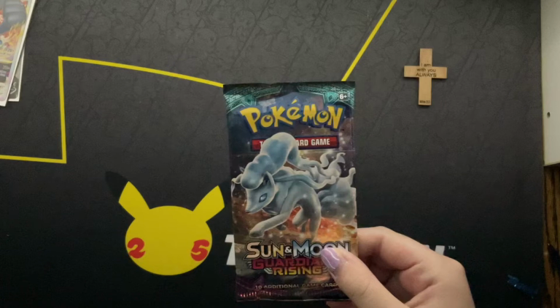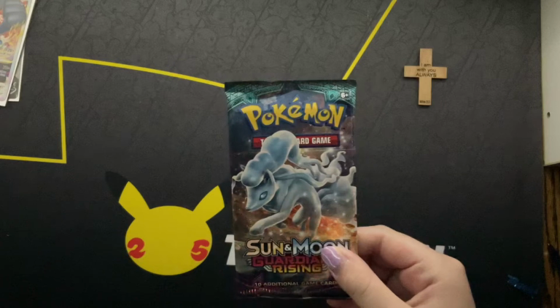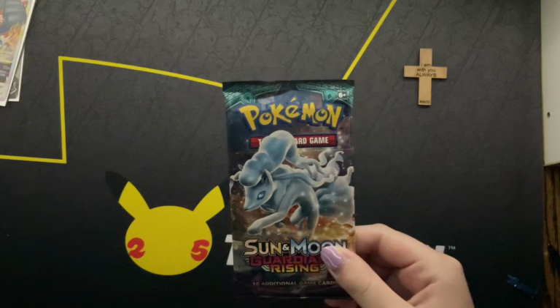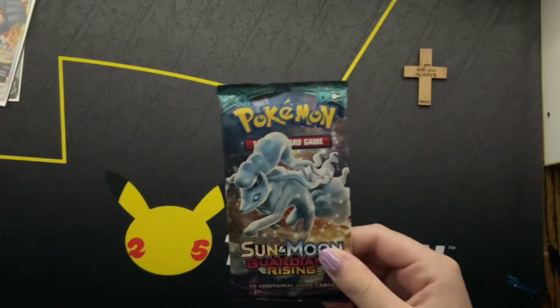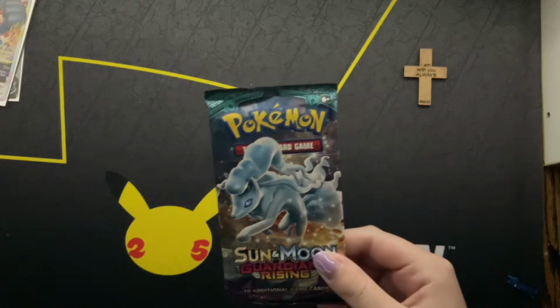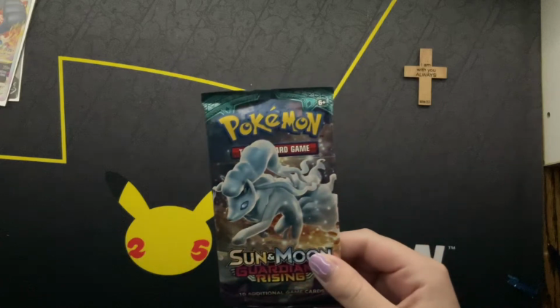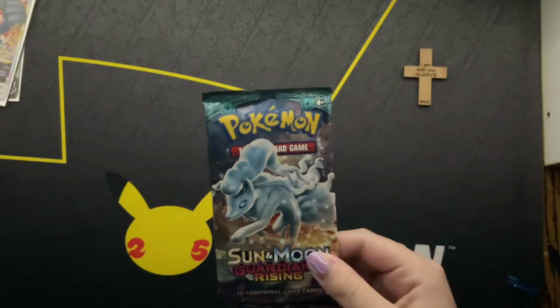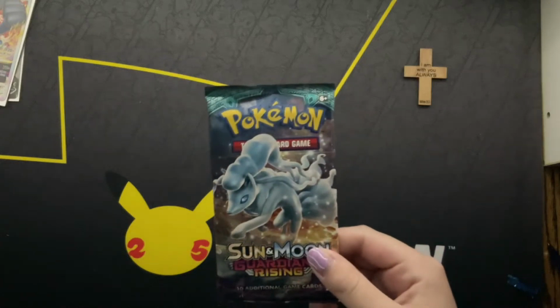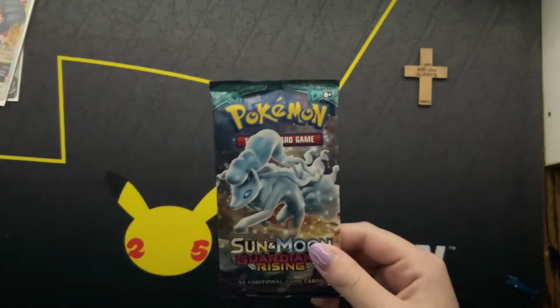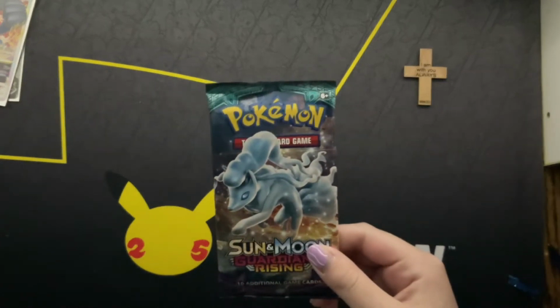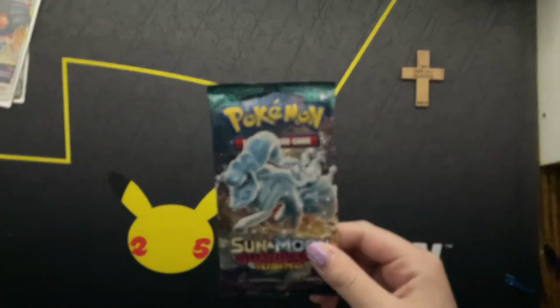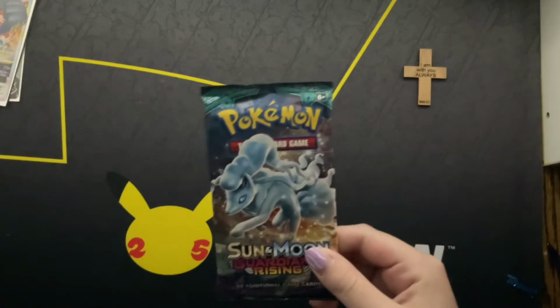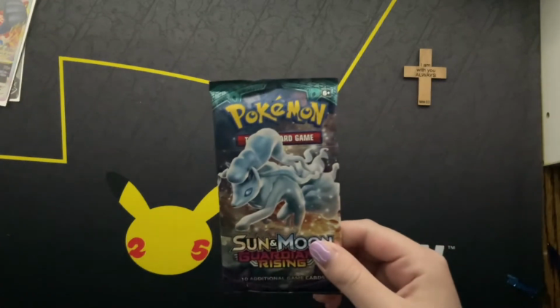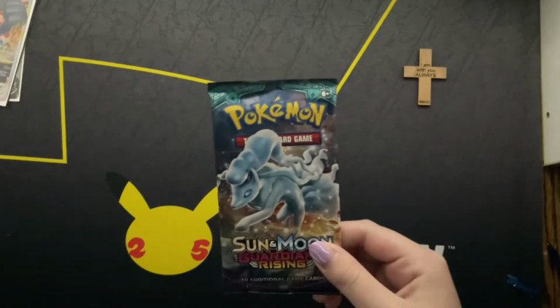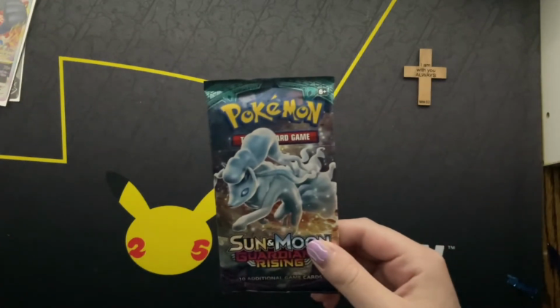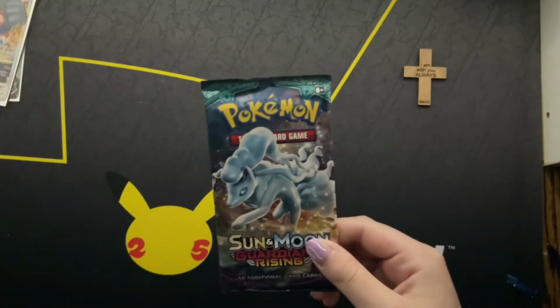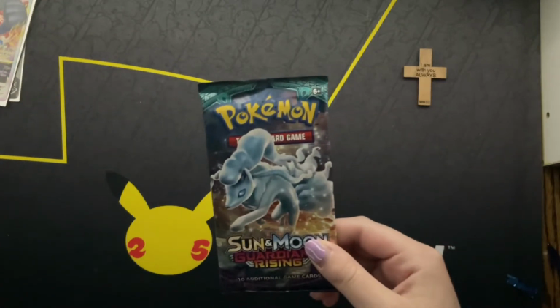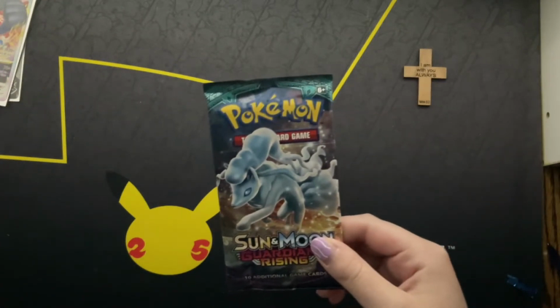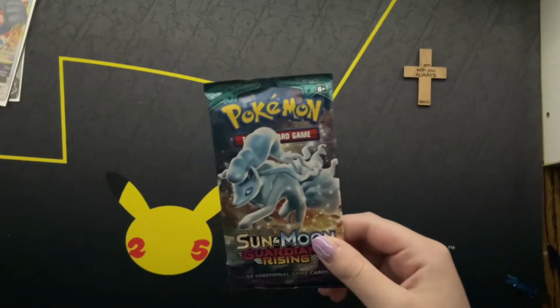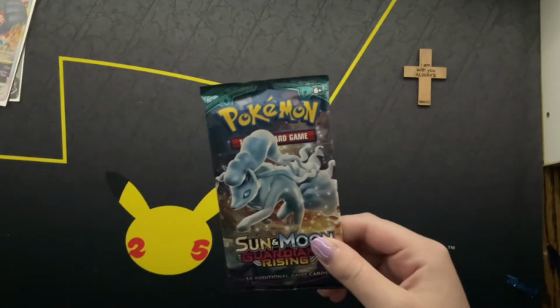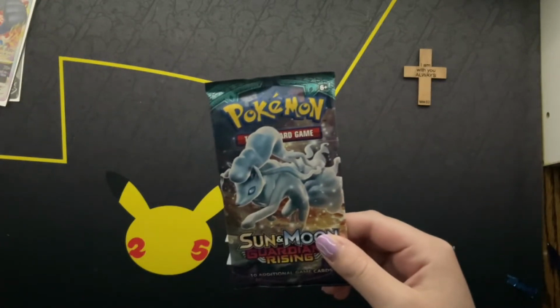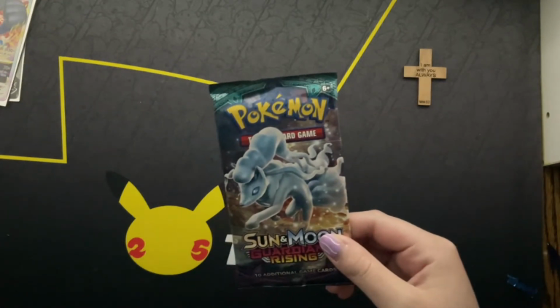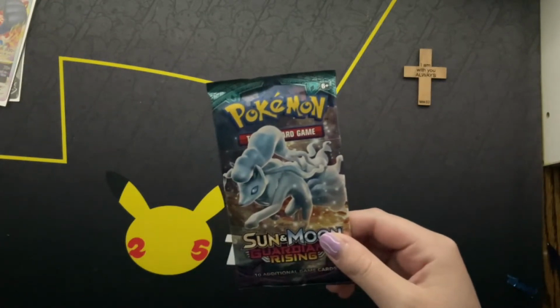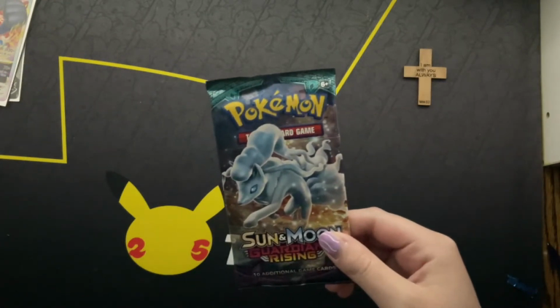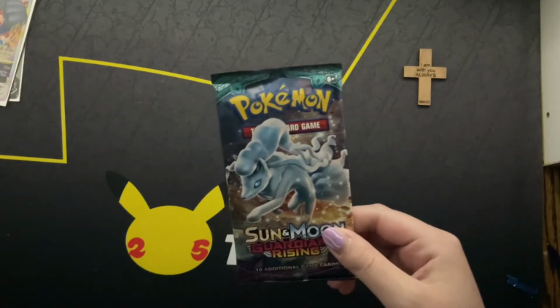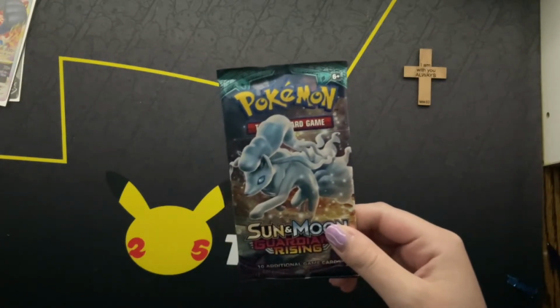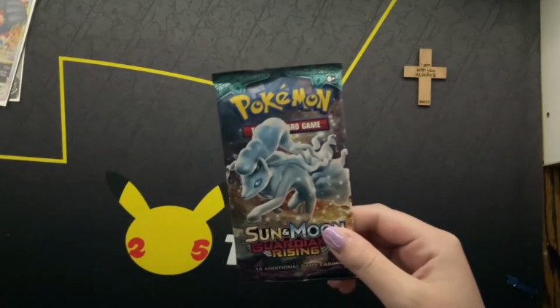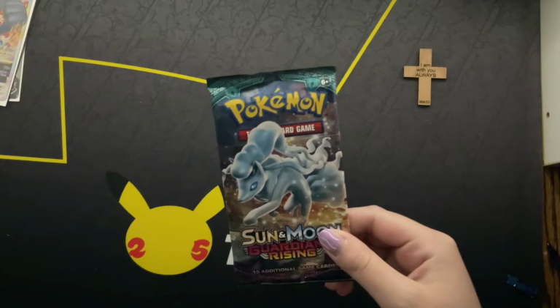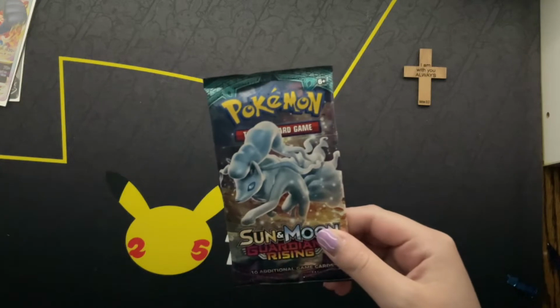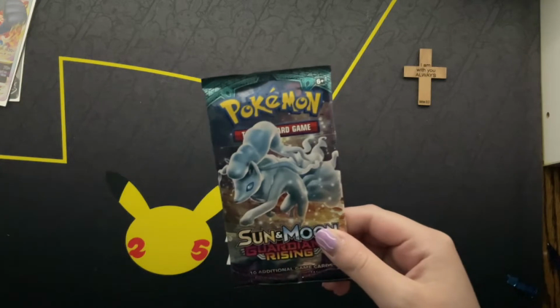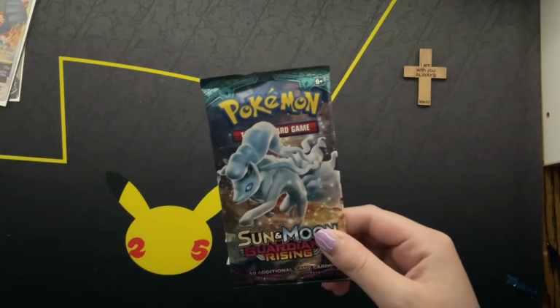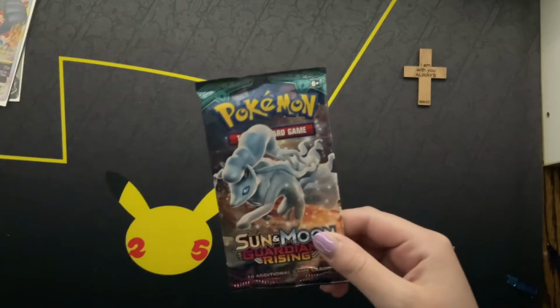Hey guys, today my sister is going to be opening a Sun and Moon Guardians Rising pack. Let's get into it.